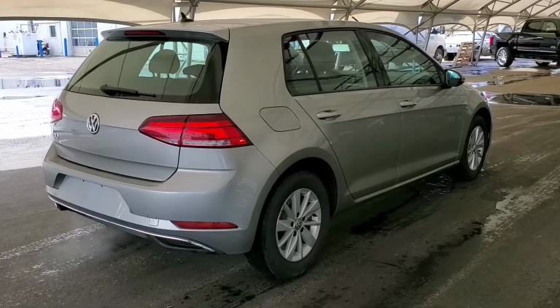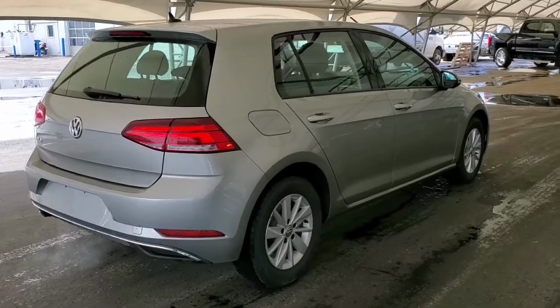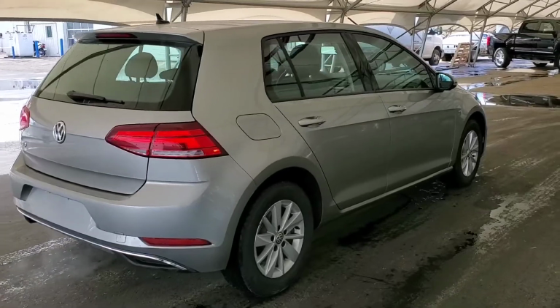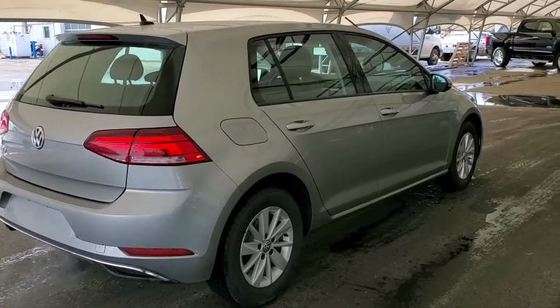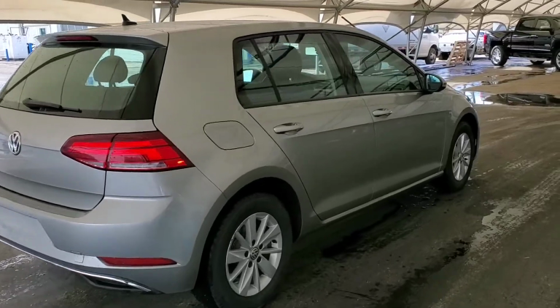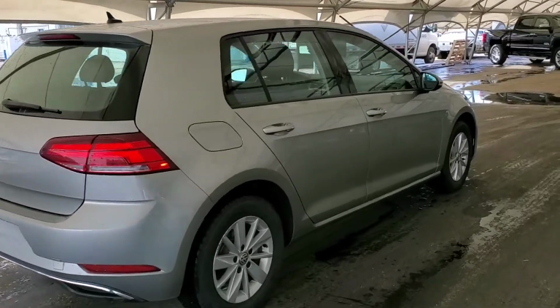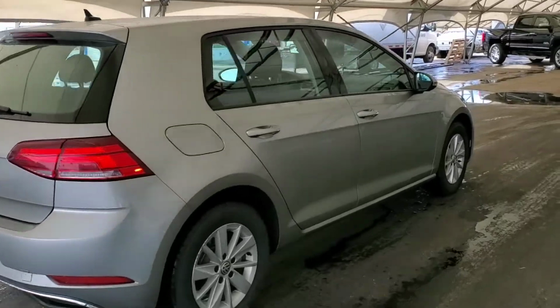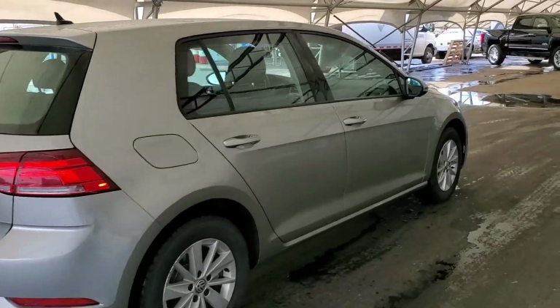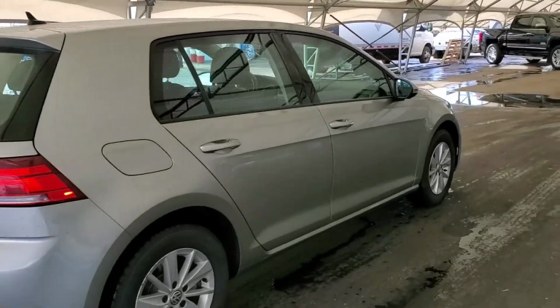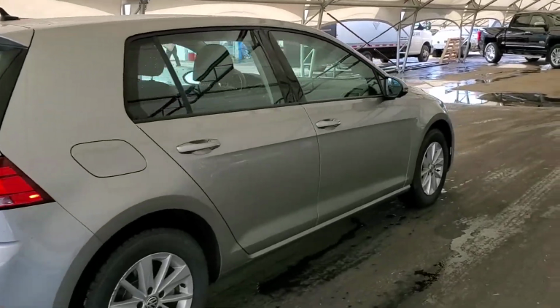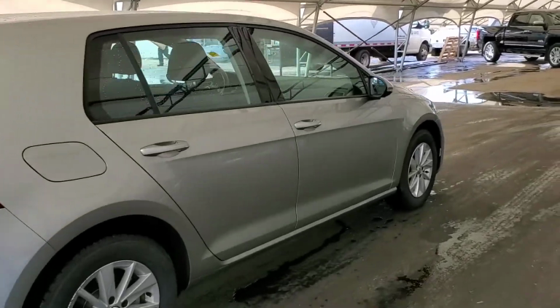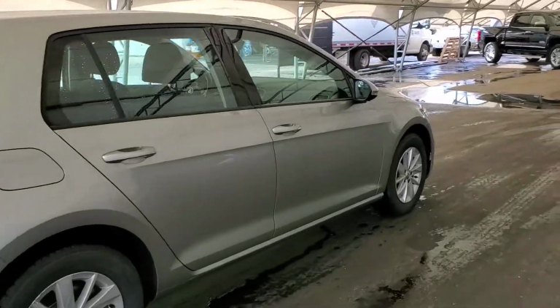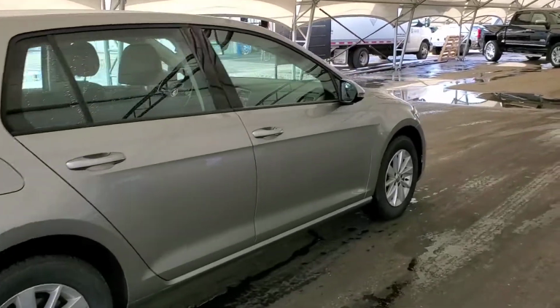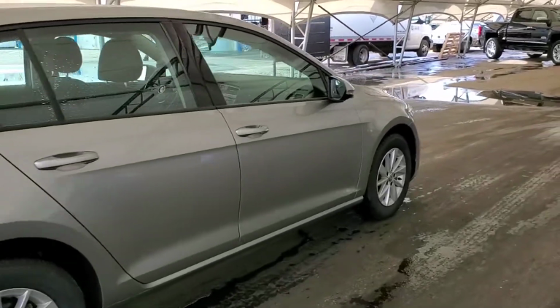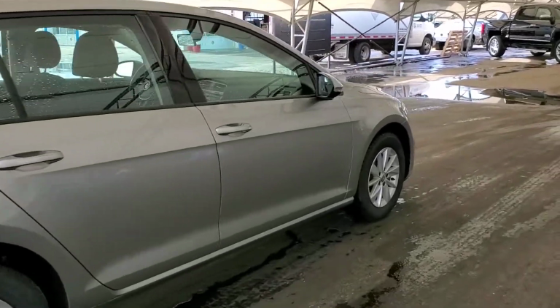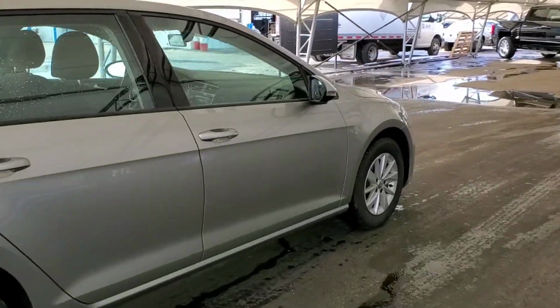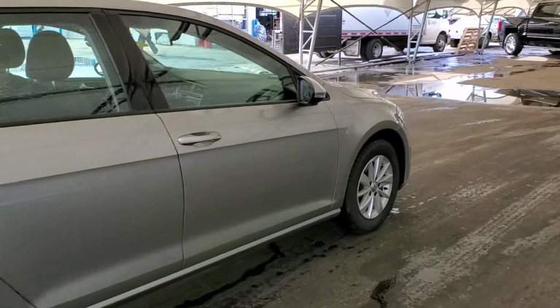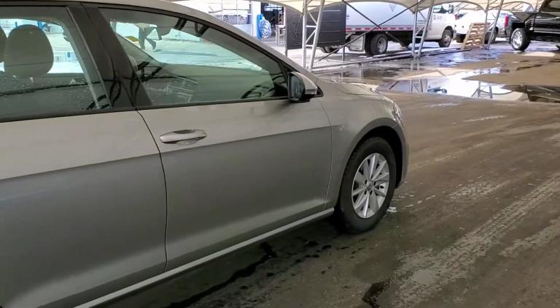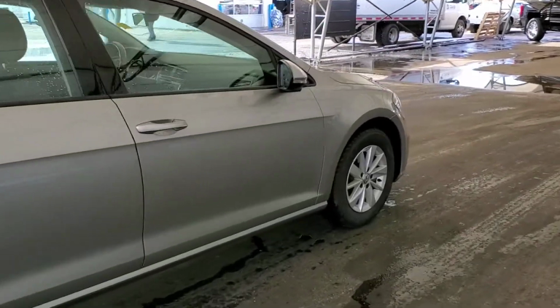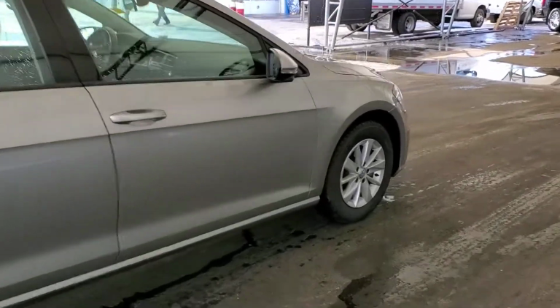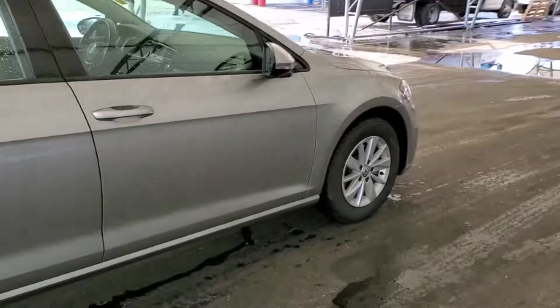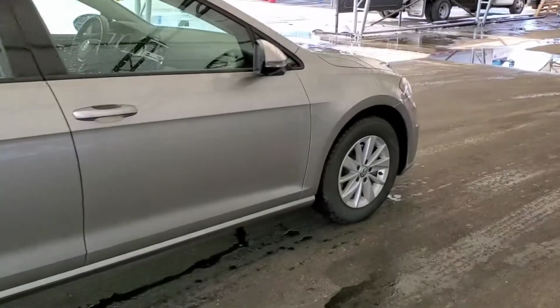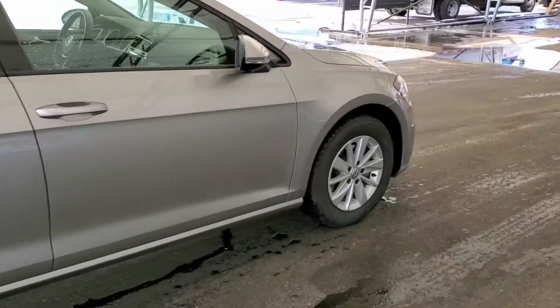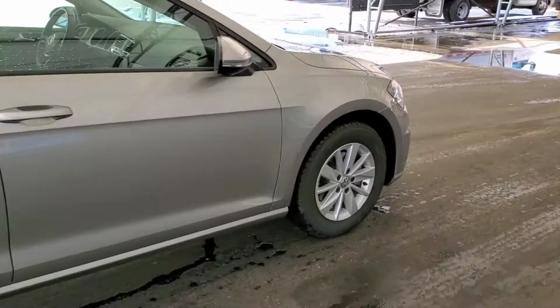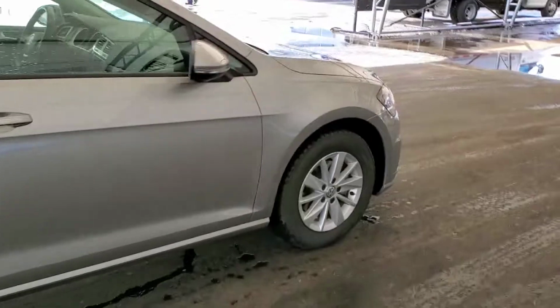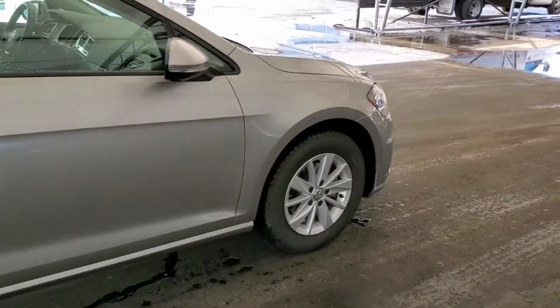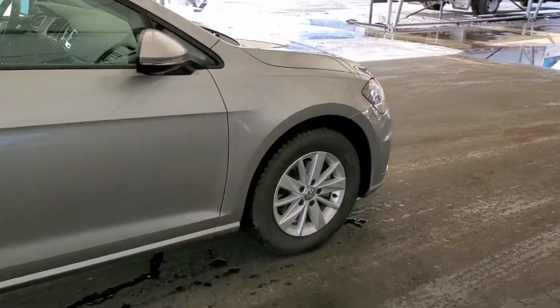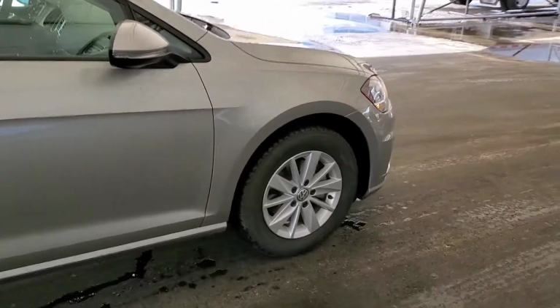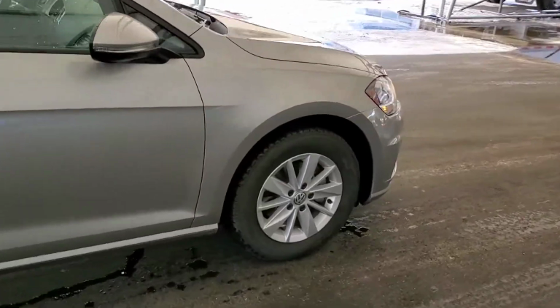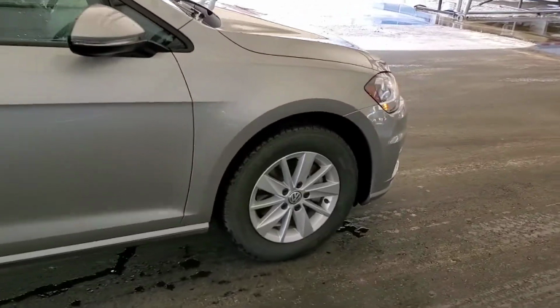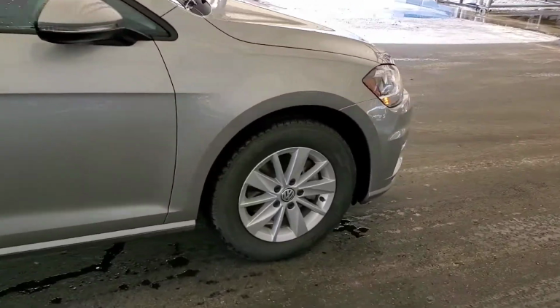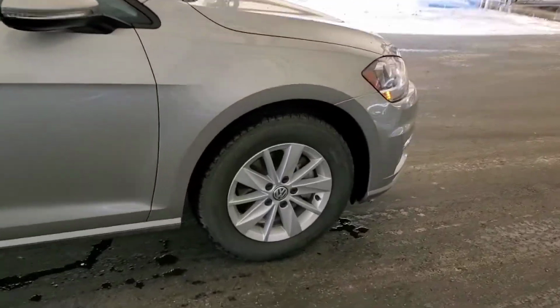Book your test drive today at Davis Chevrolet with one of our friendly product specialists.